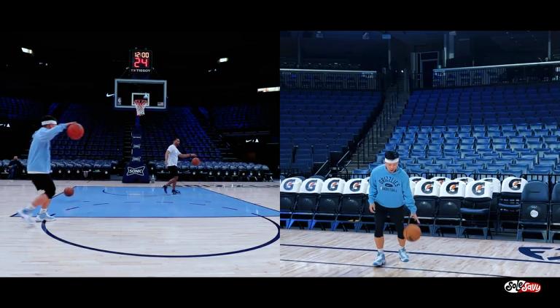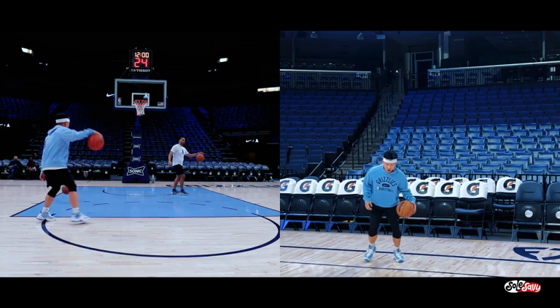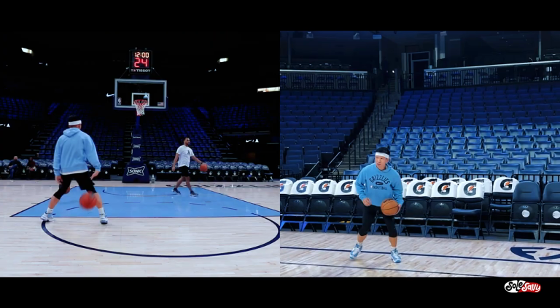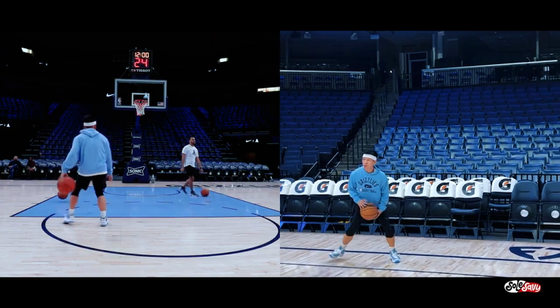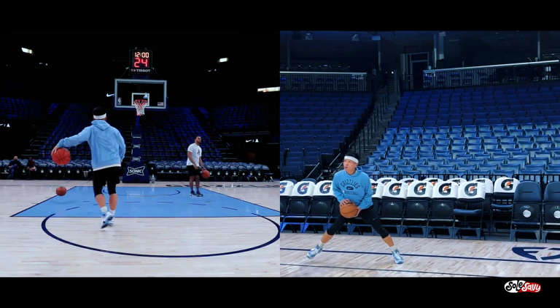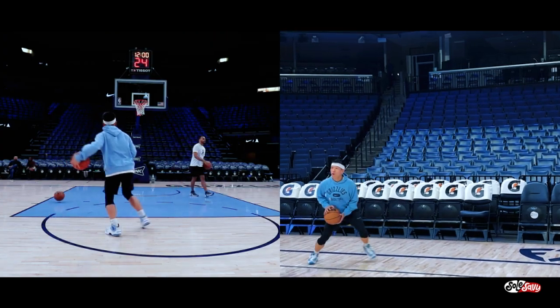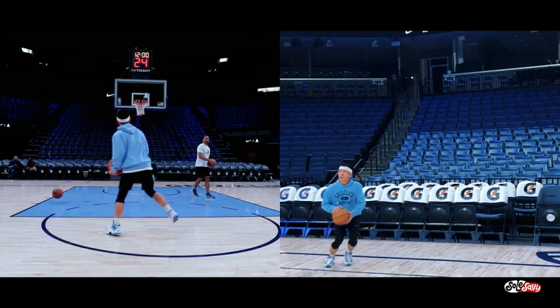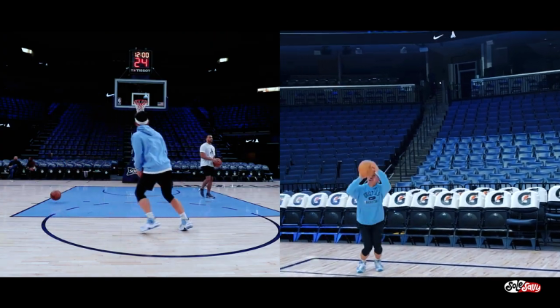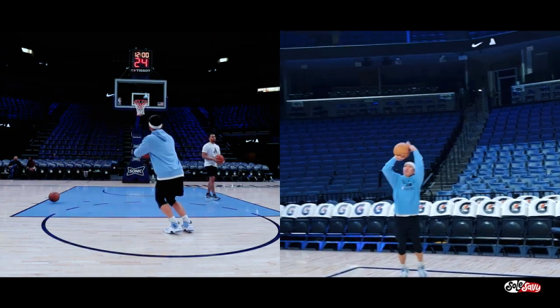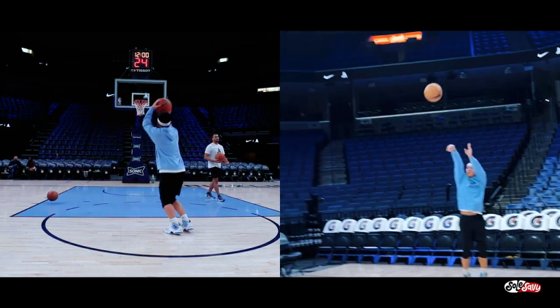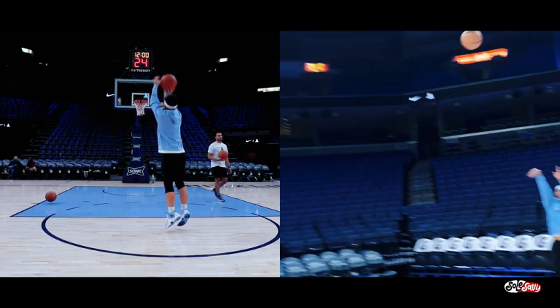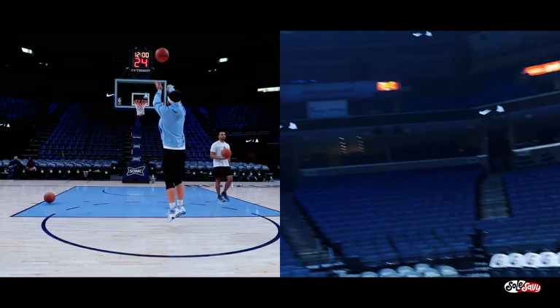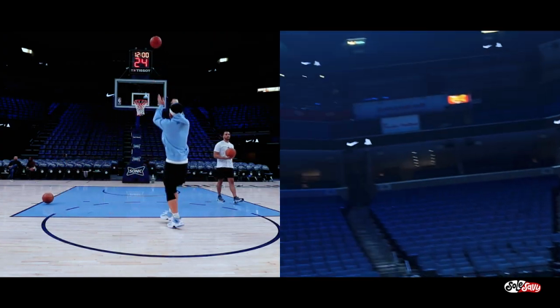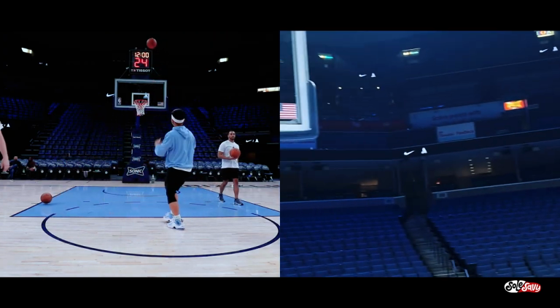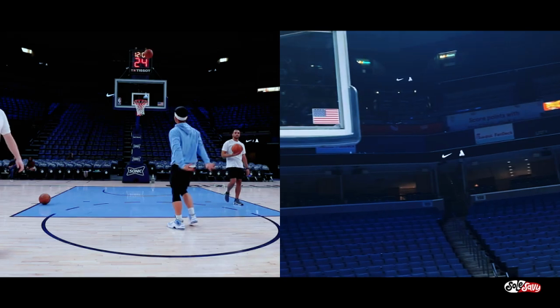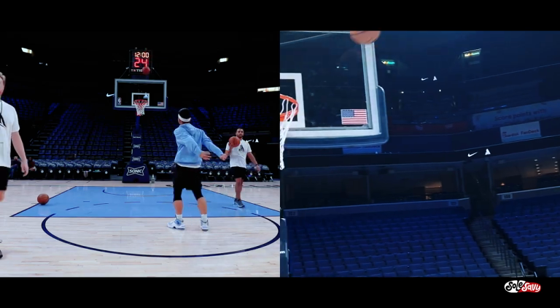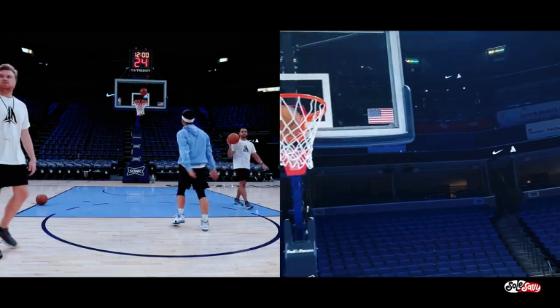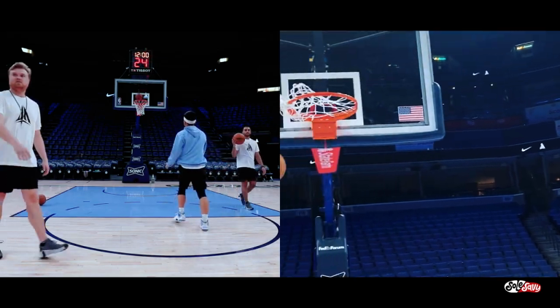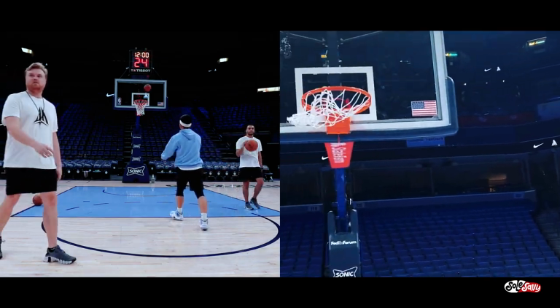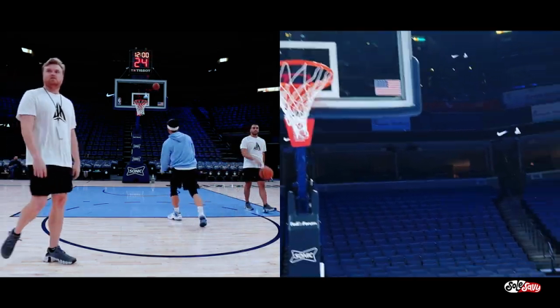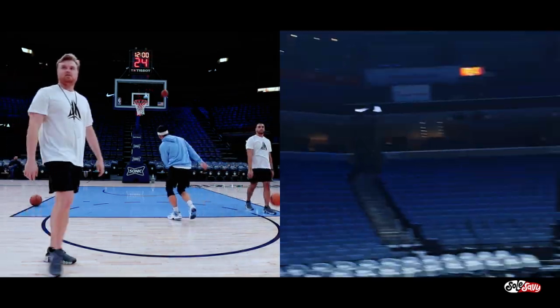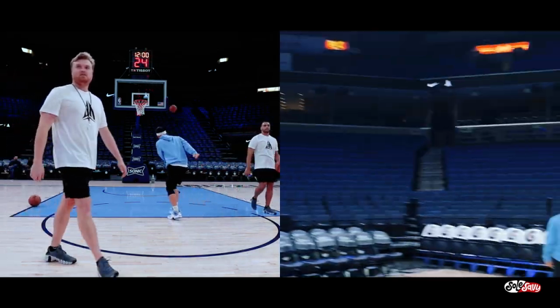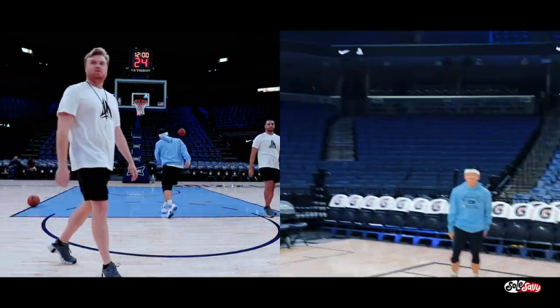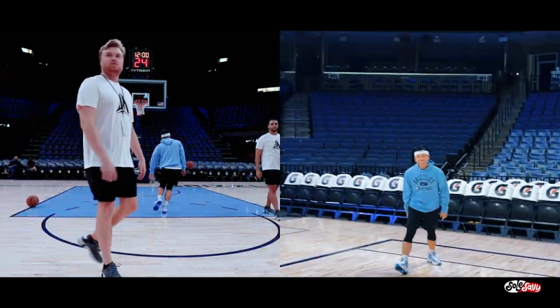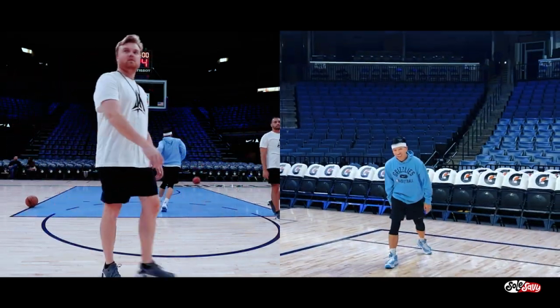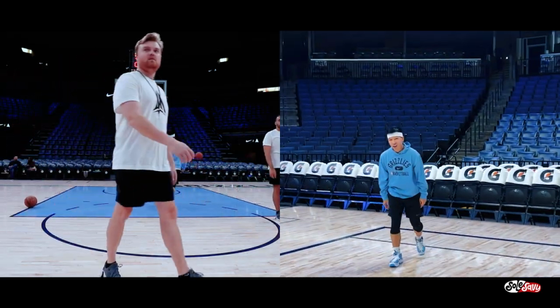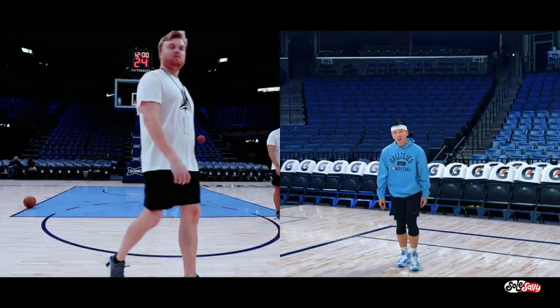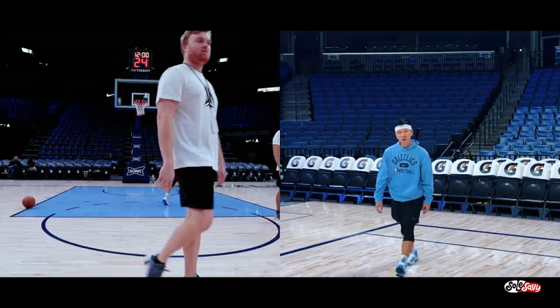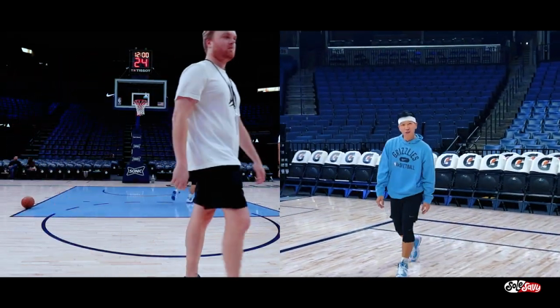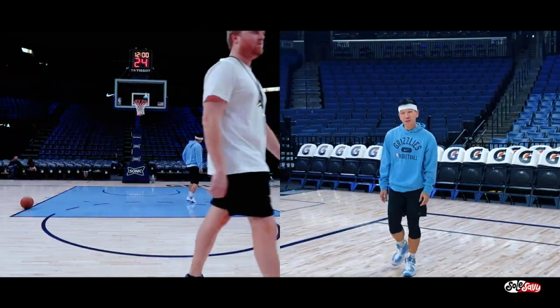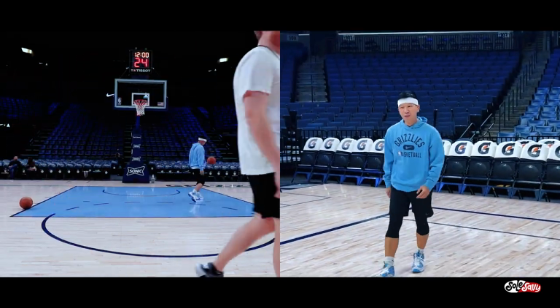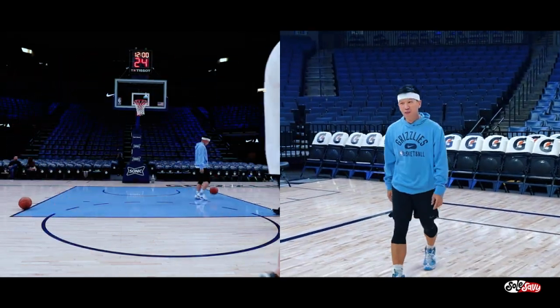We were also able to get some shots up on the court and do some workout drills that Ja's trainer put us through.